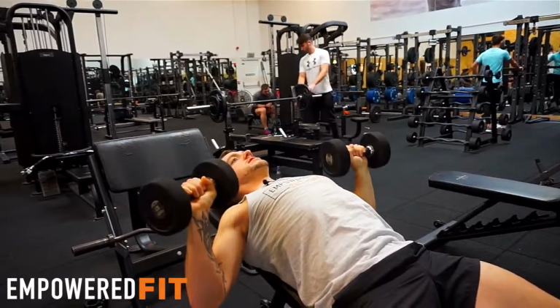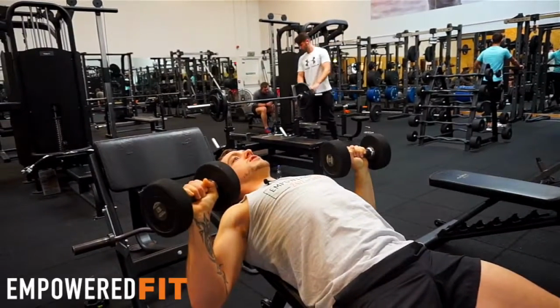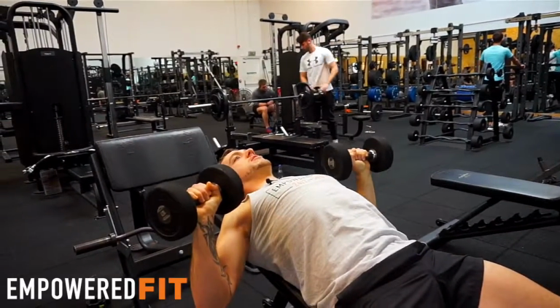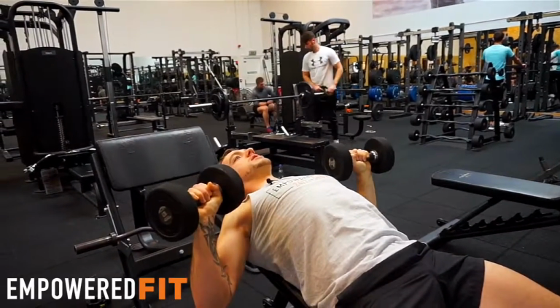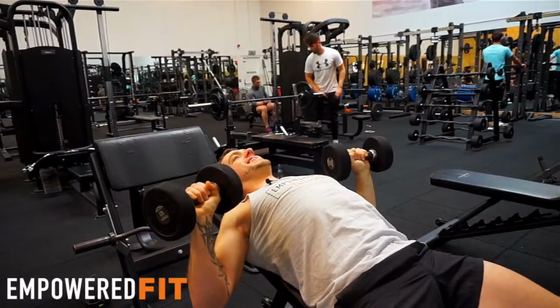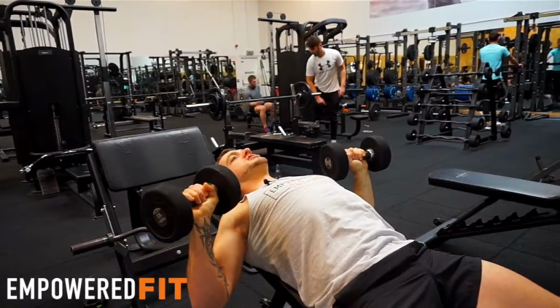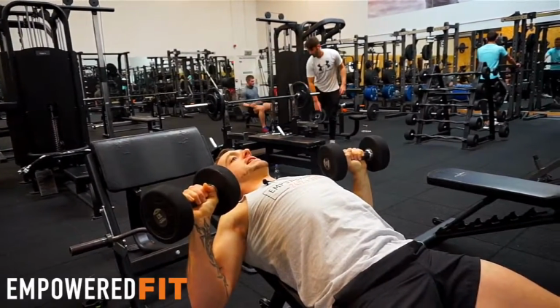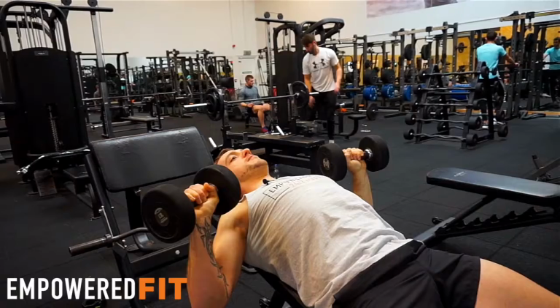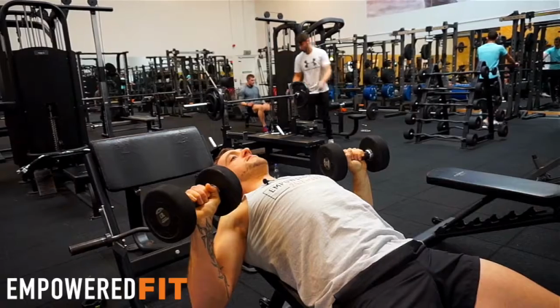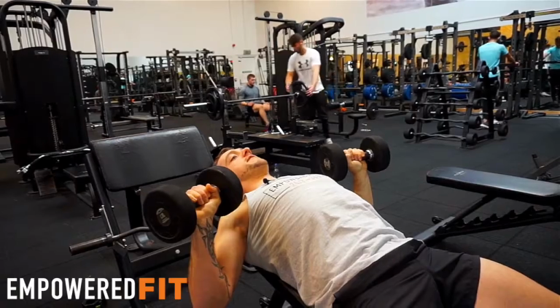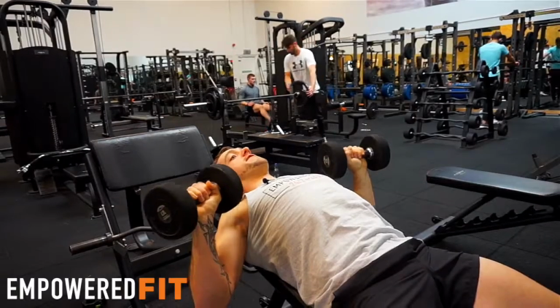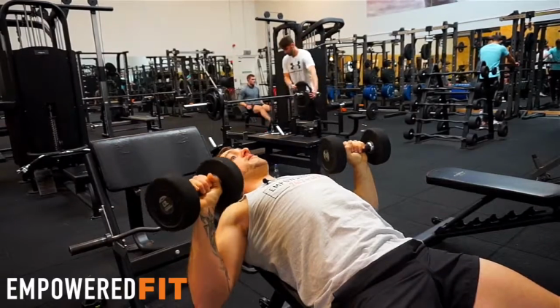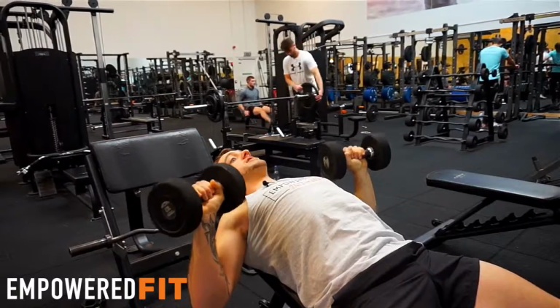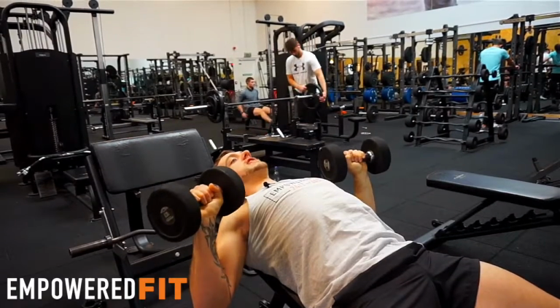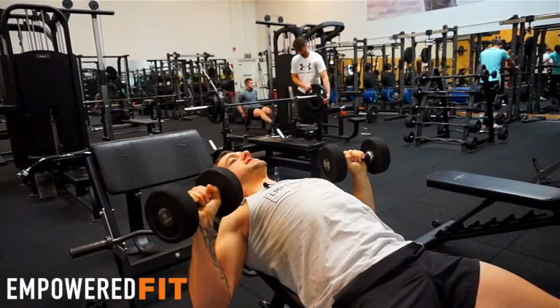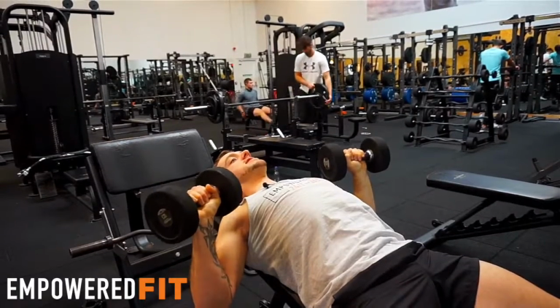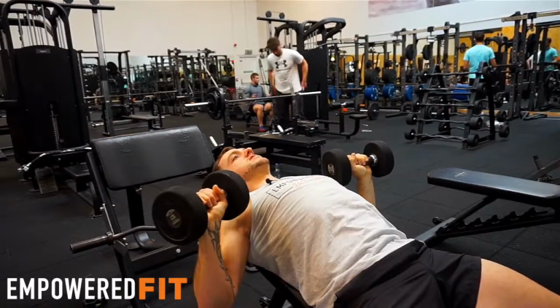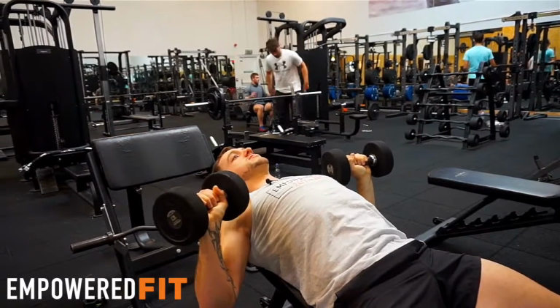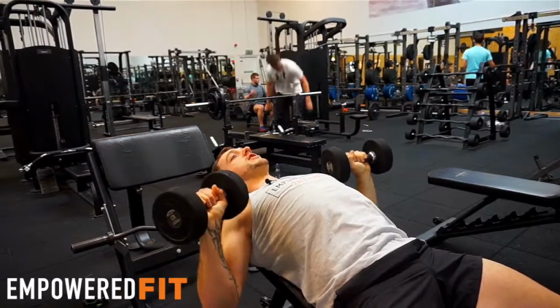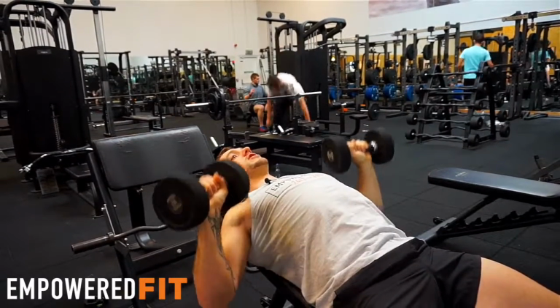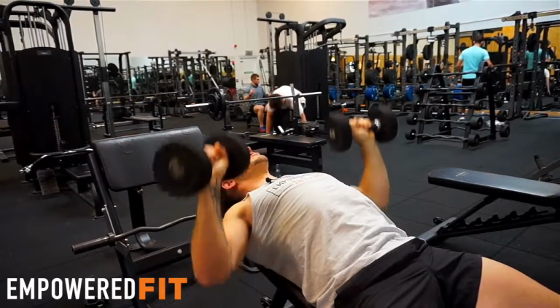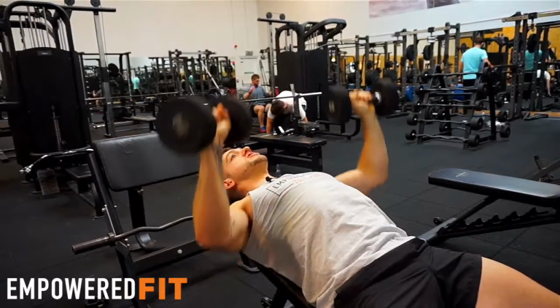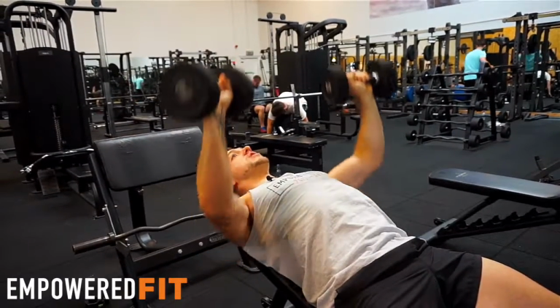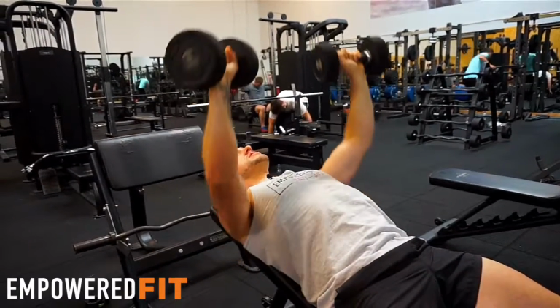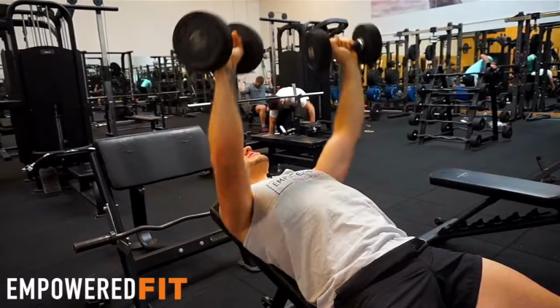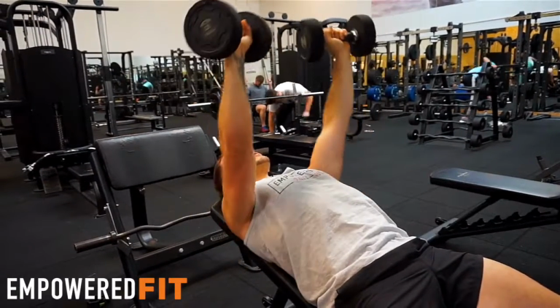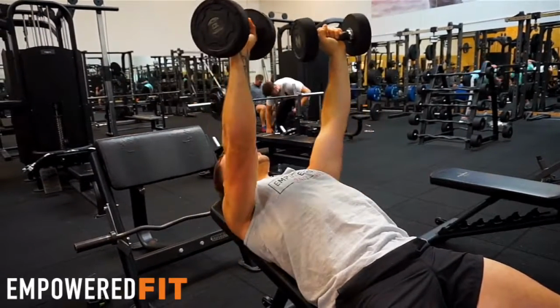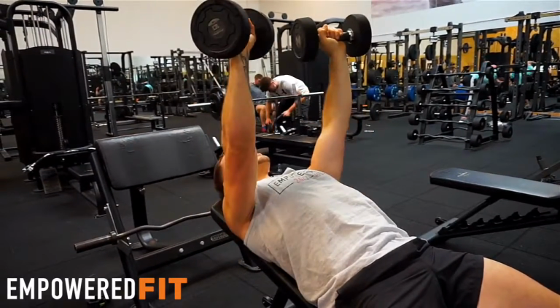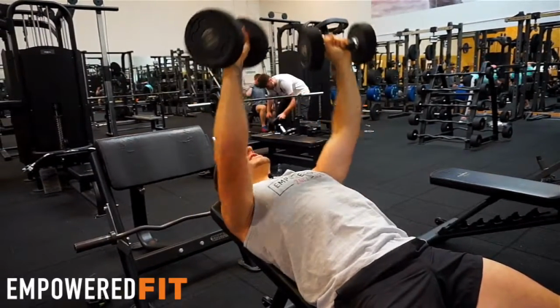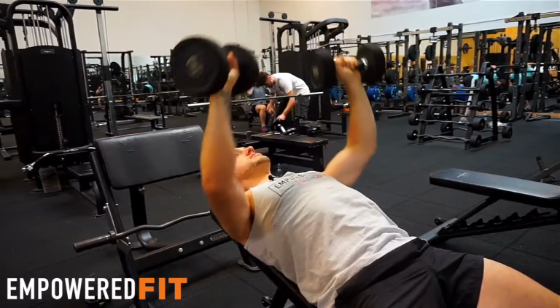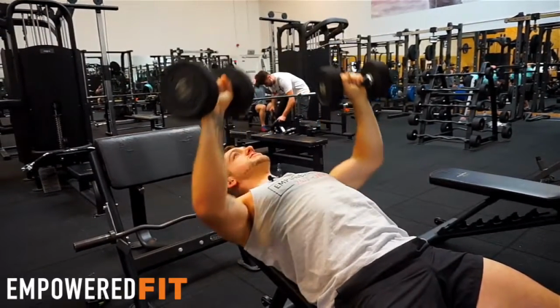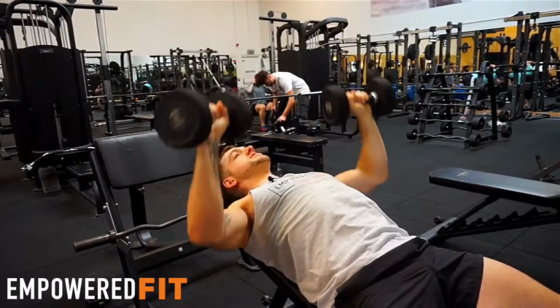I'm also initiating the movement from my chest — I'm trying to not use my shoulders, I'm just trying to use my chest muscles.